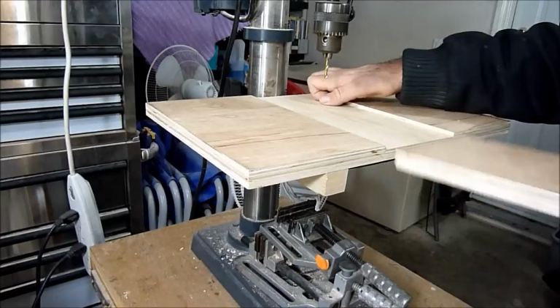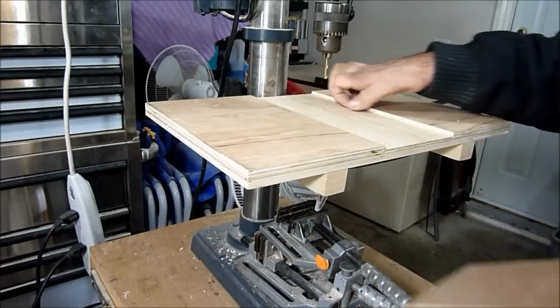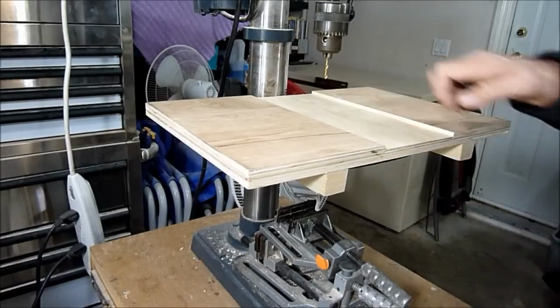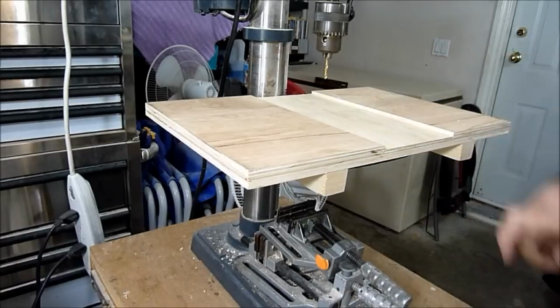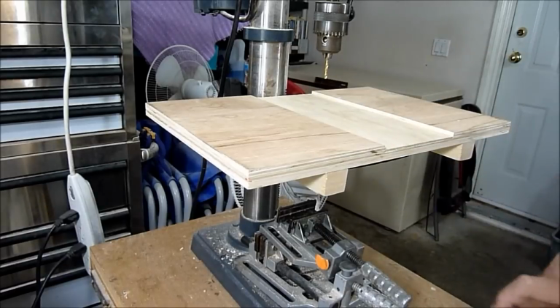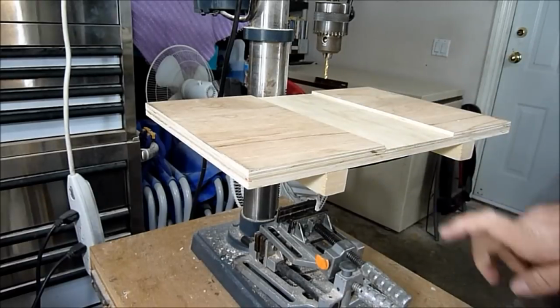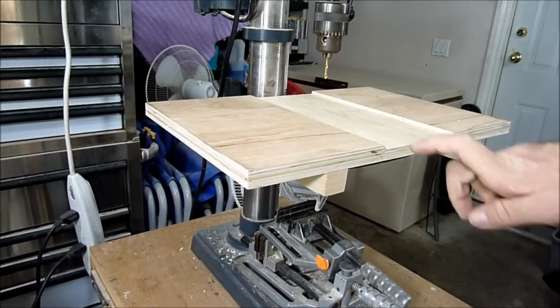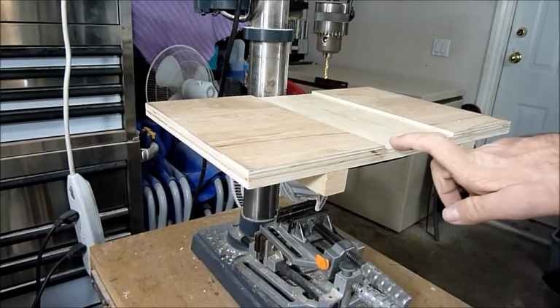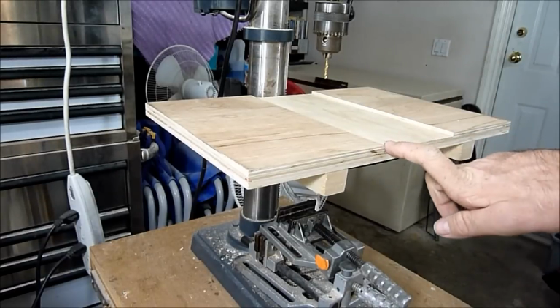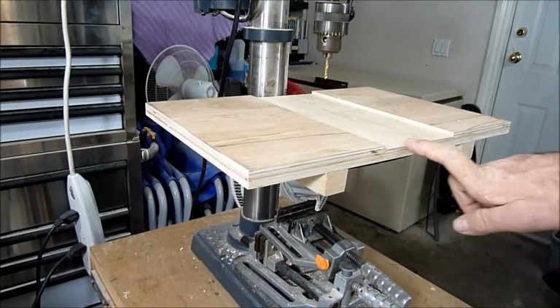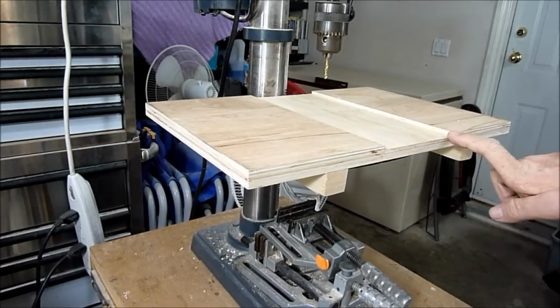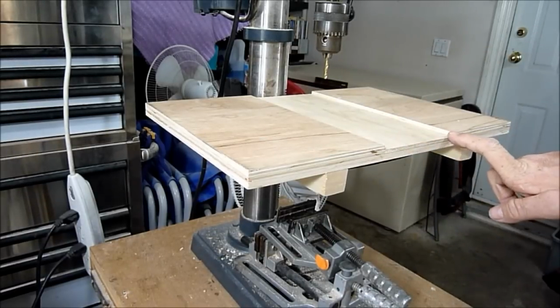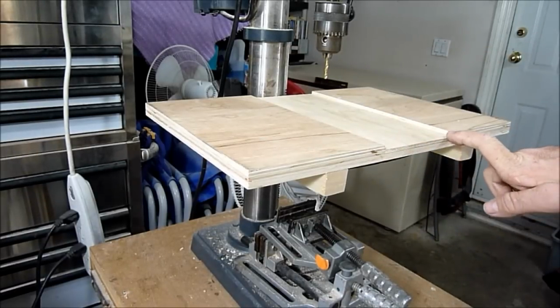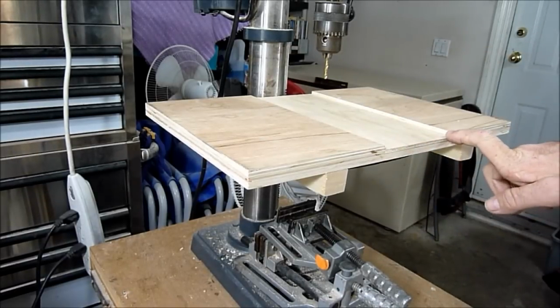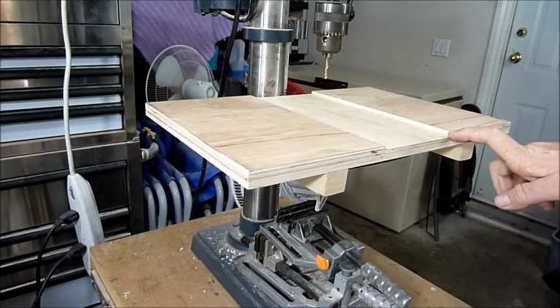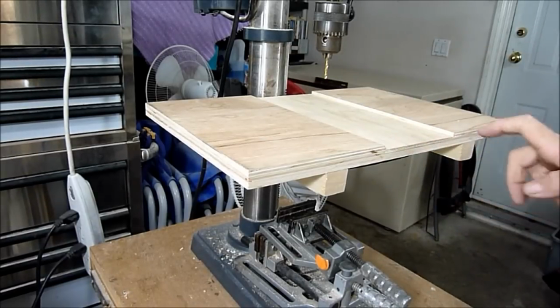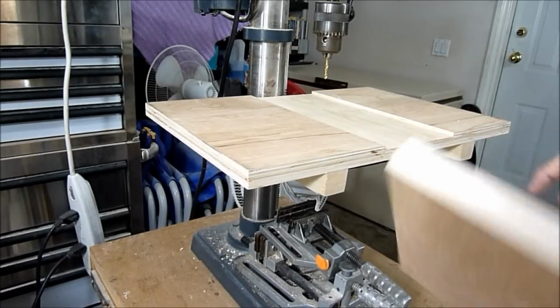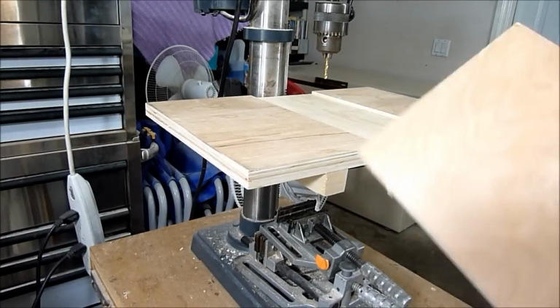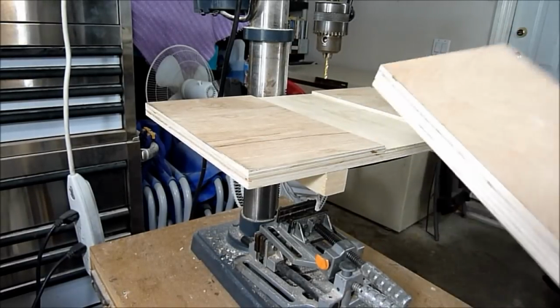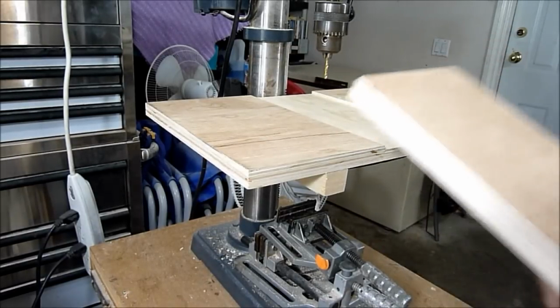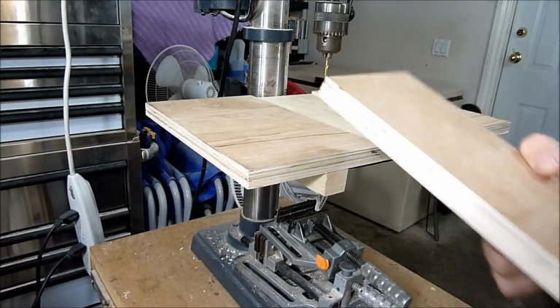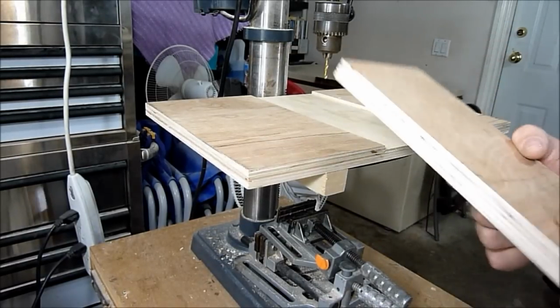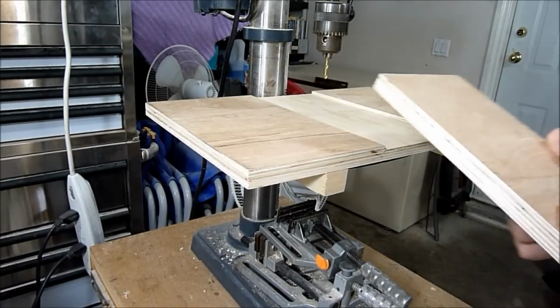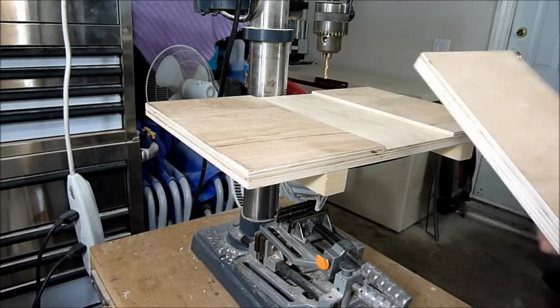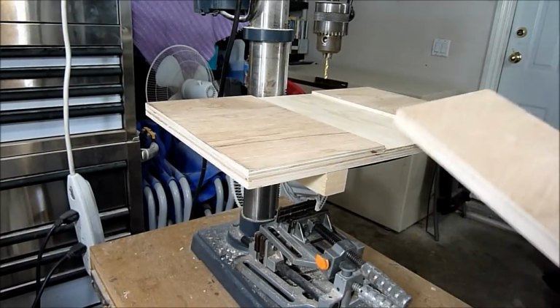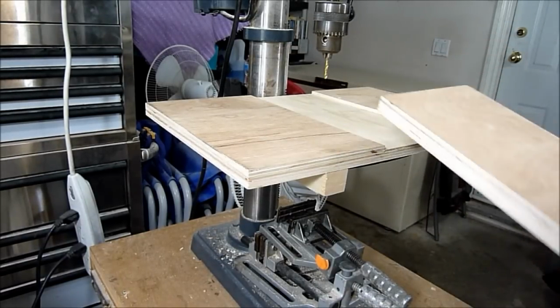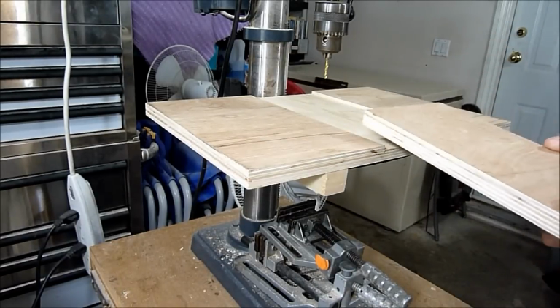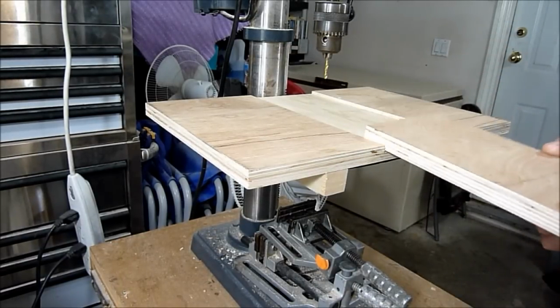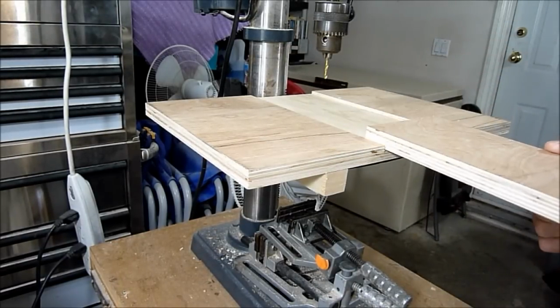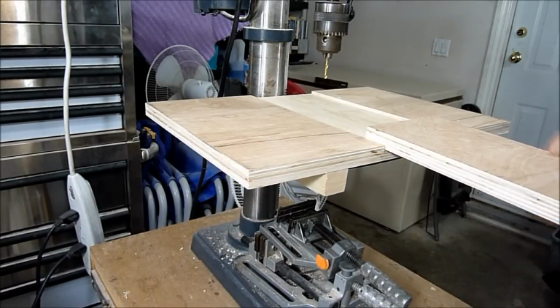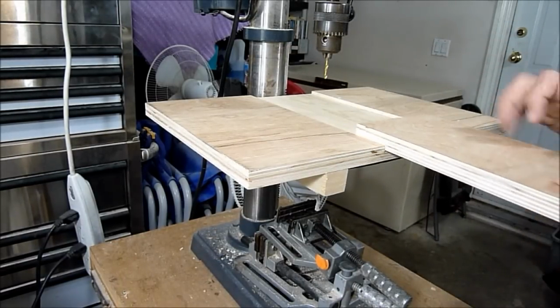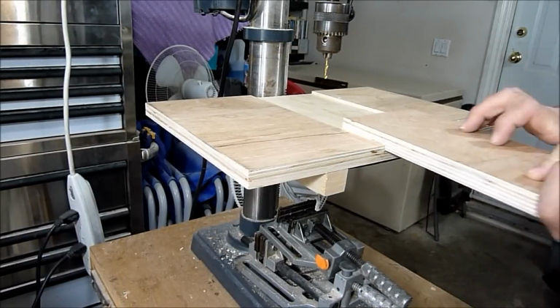I've made a small dado cut in here, and that's for my sacrificial backer board.